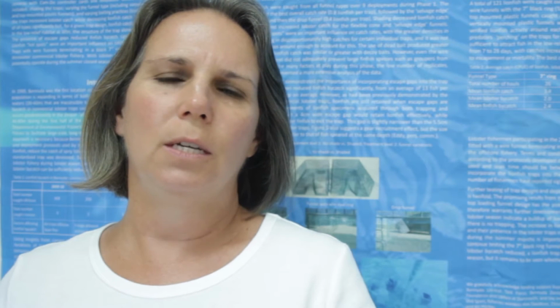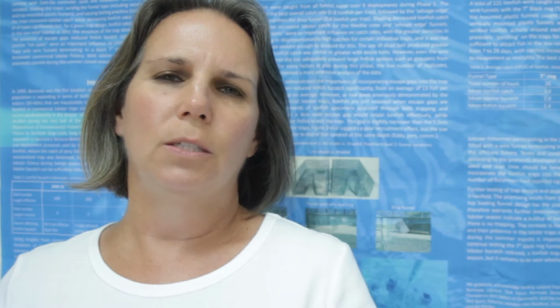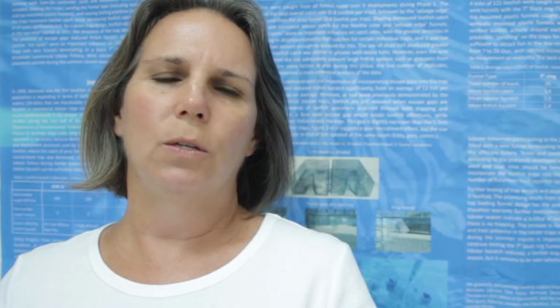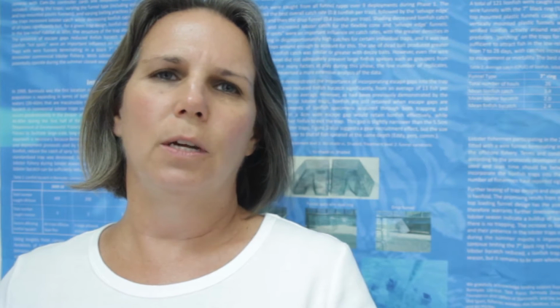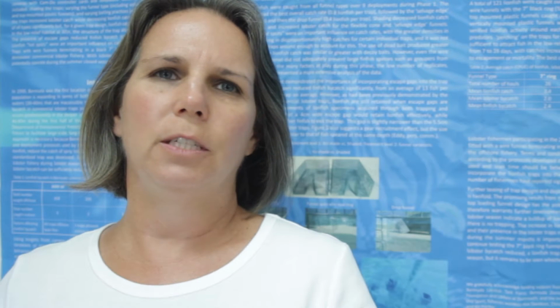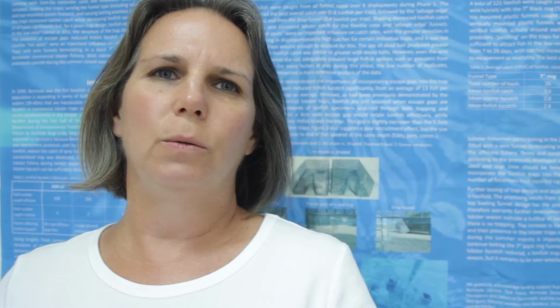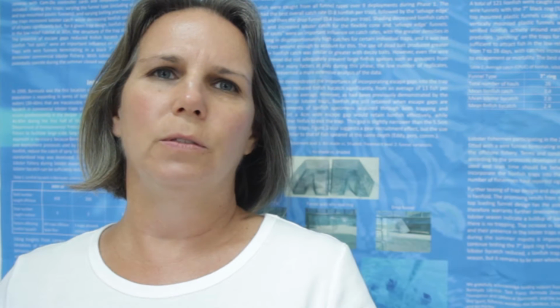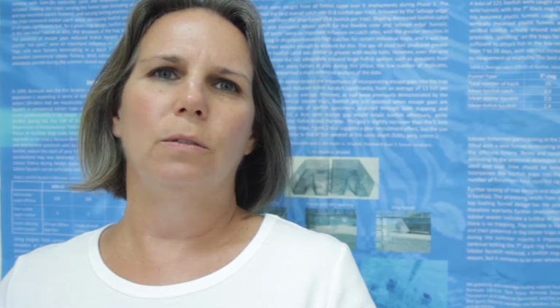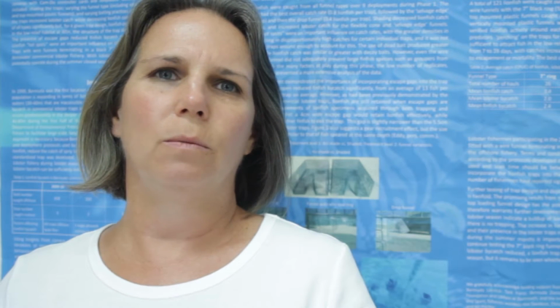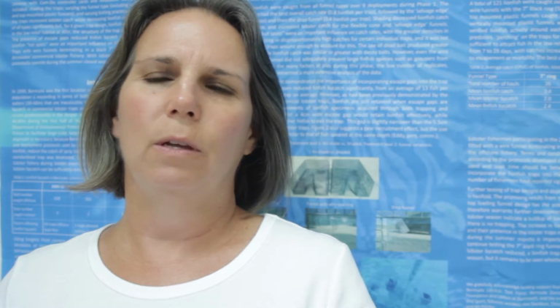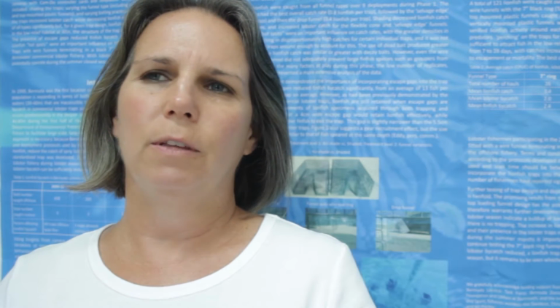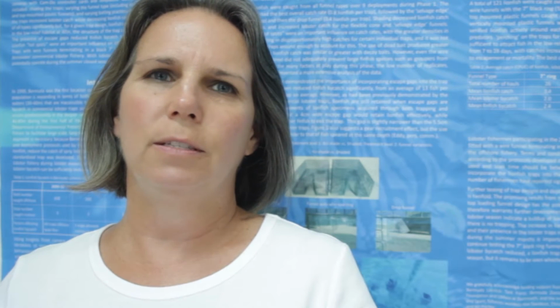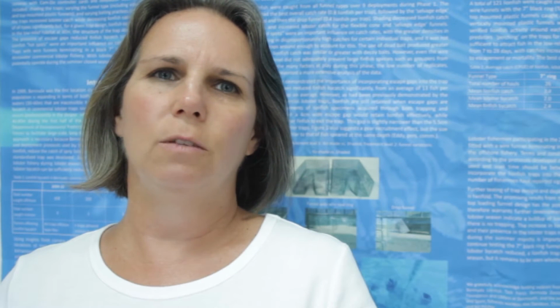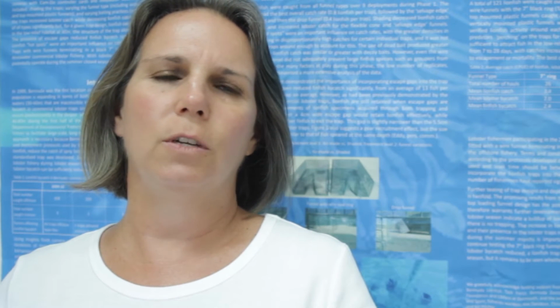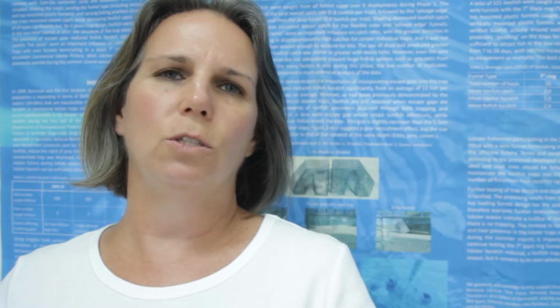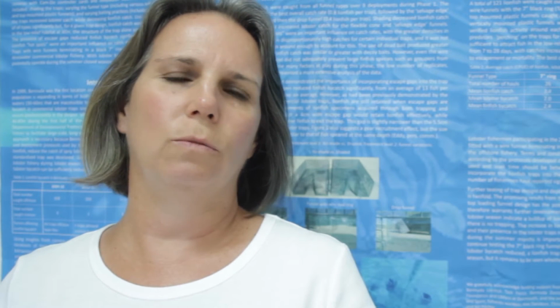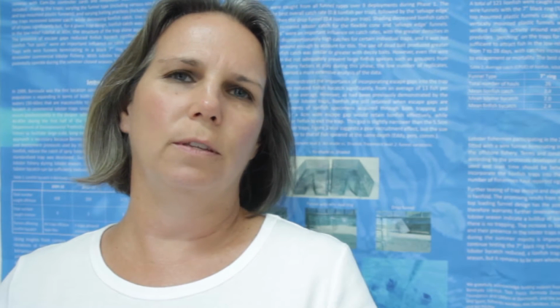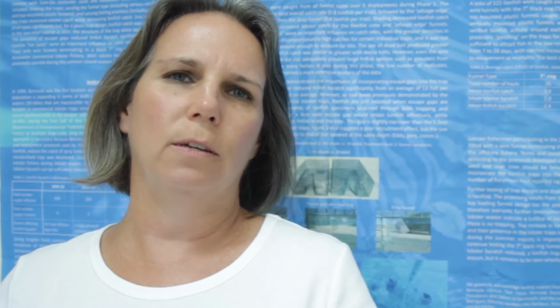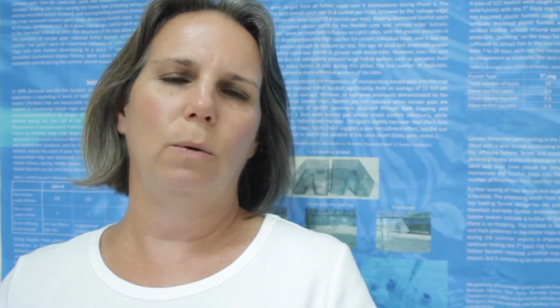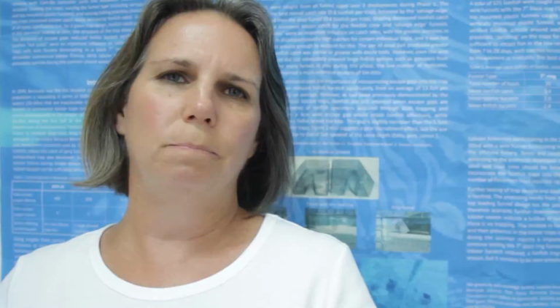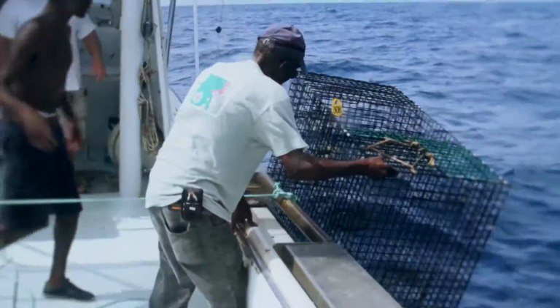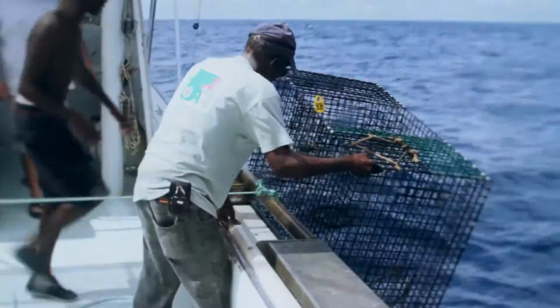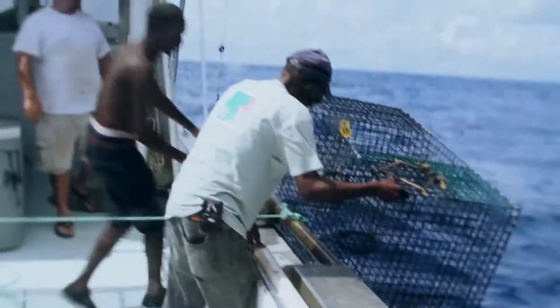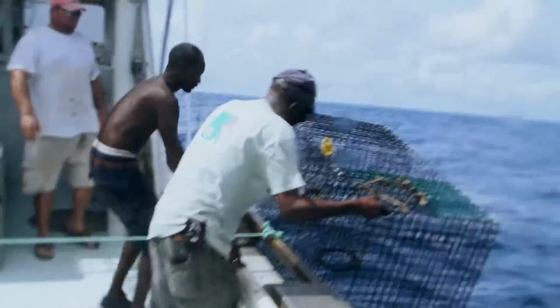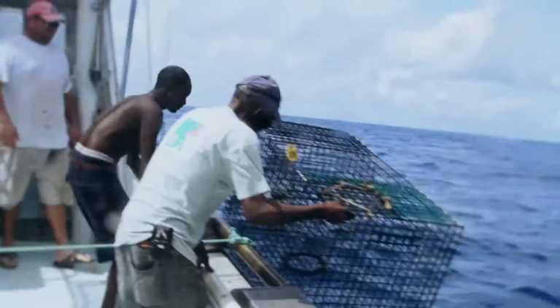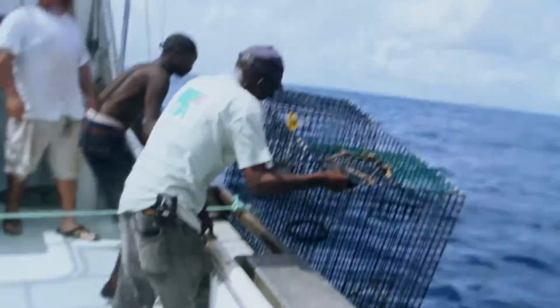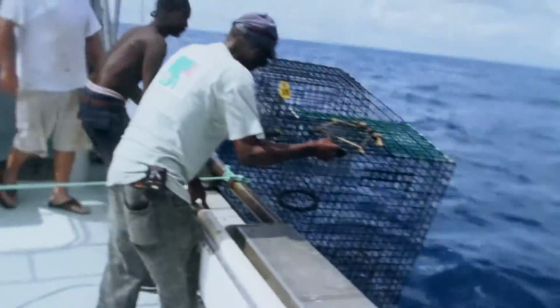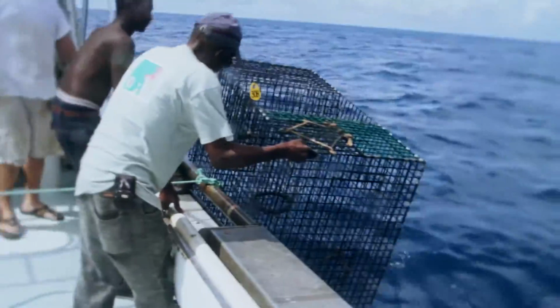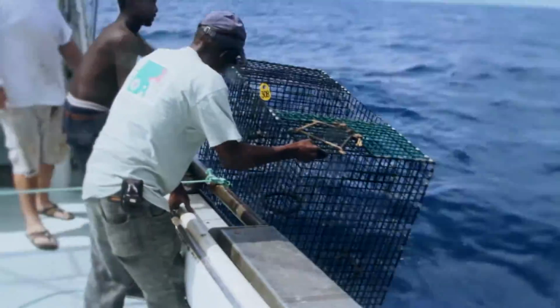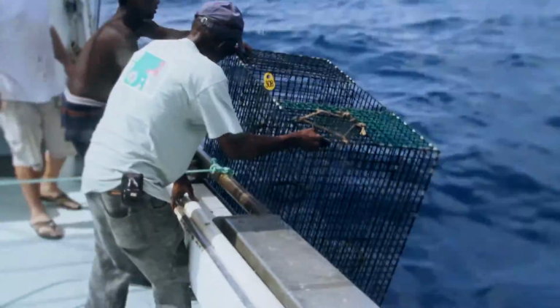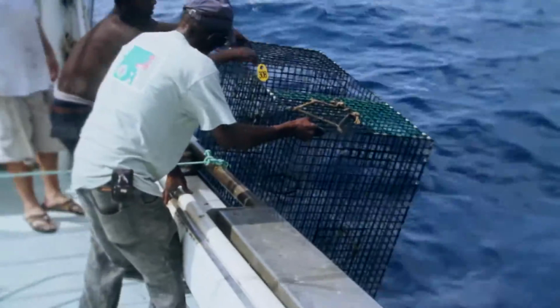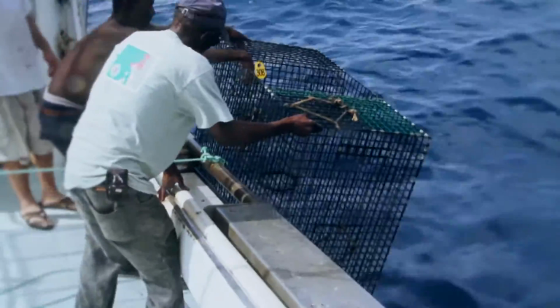So the idea was, if they see the fish, hopefully they'll go in. And that seemed to work out pretty well.